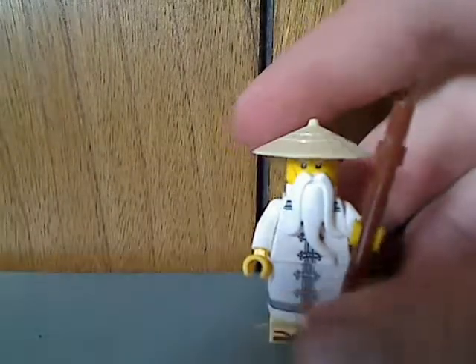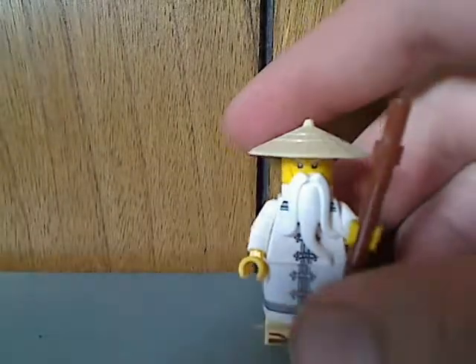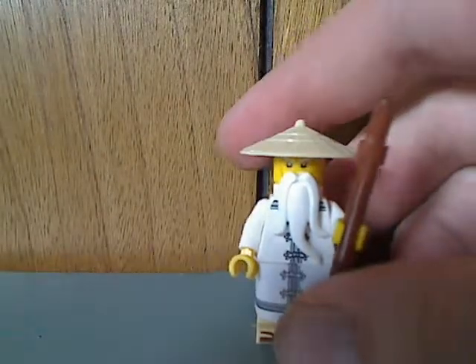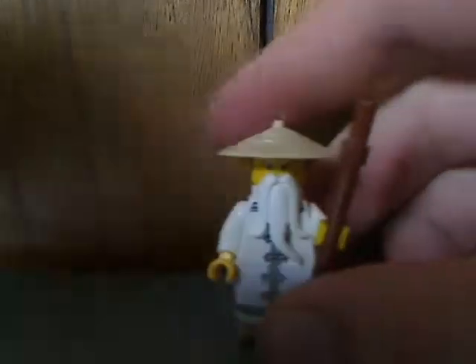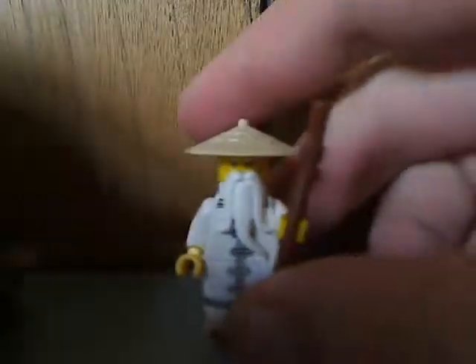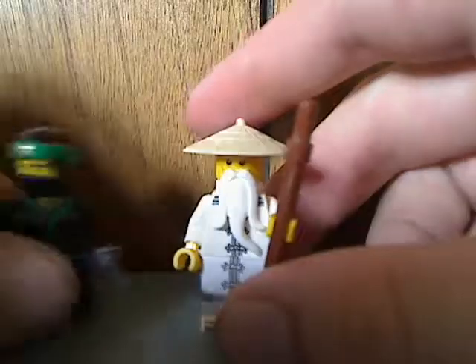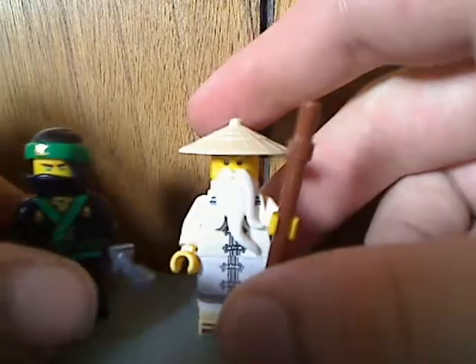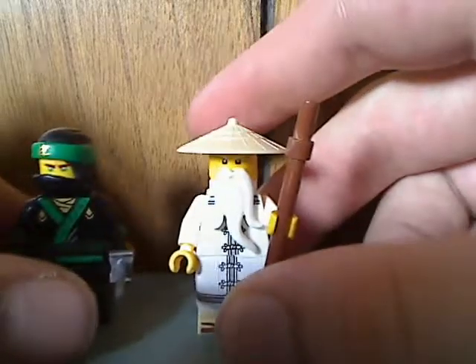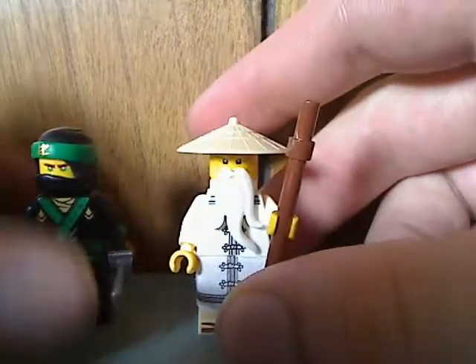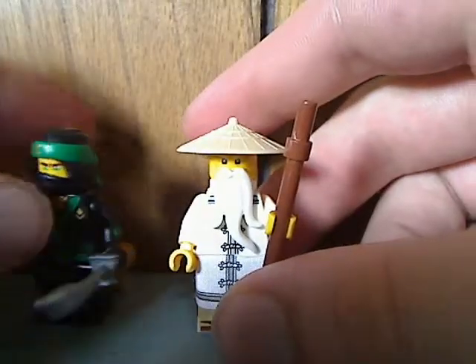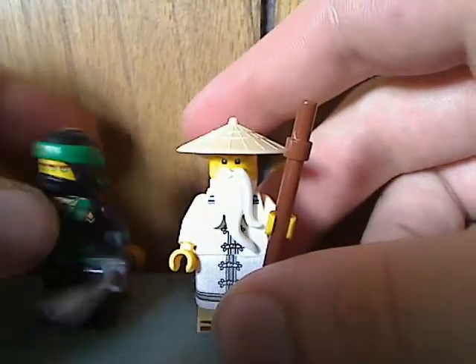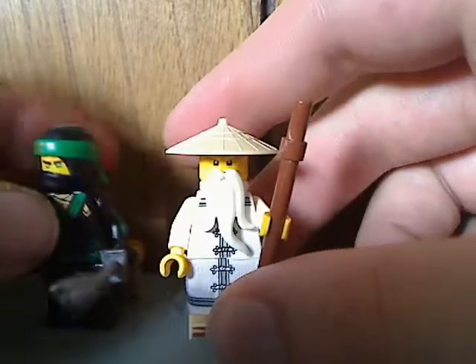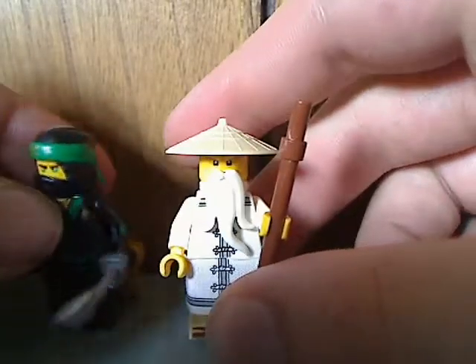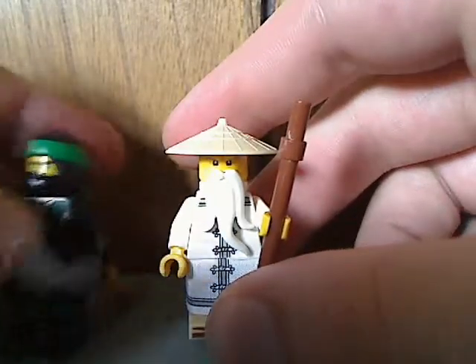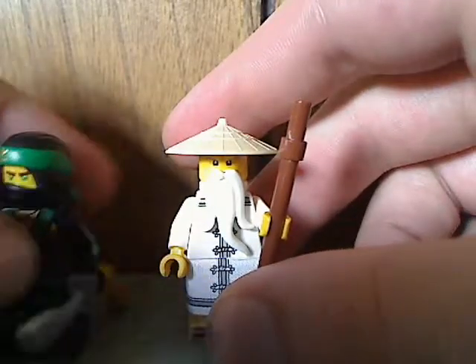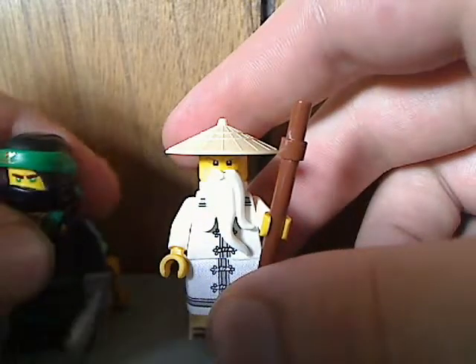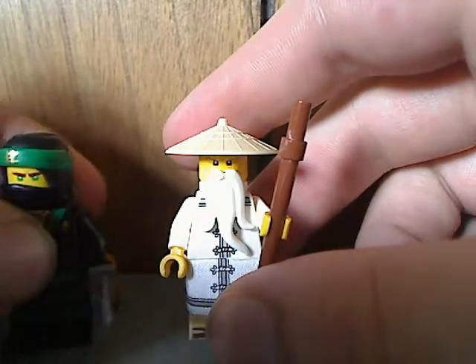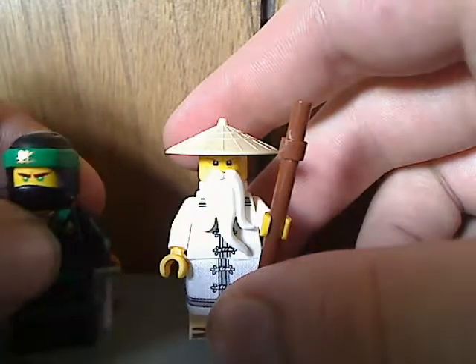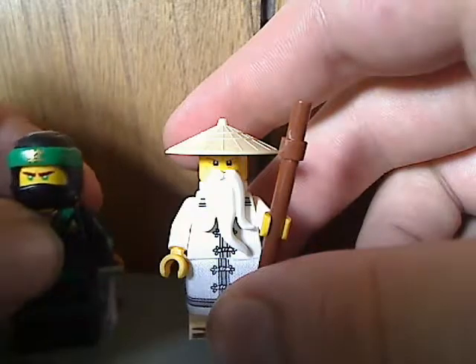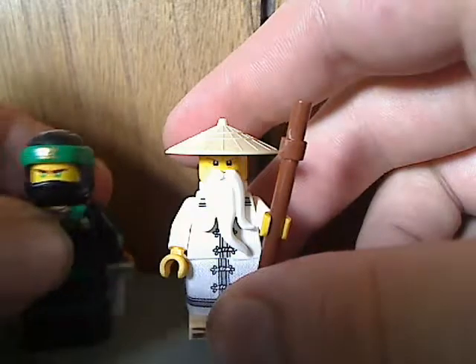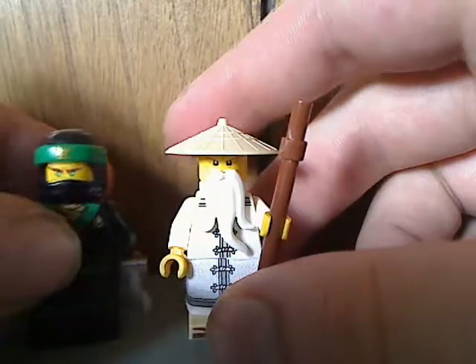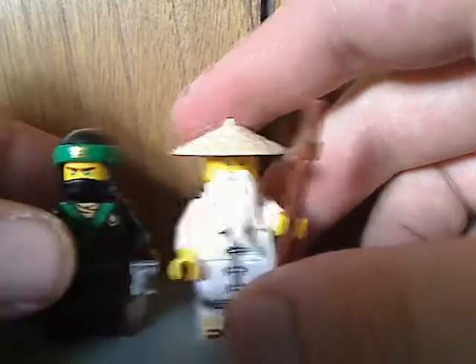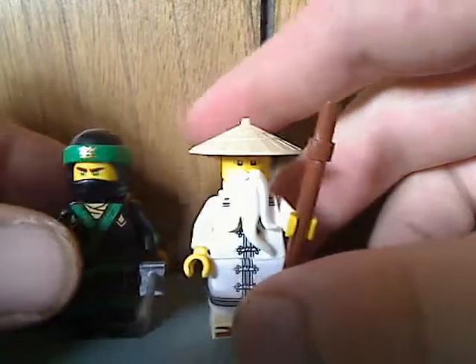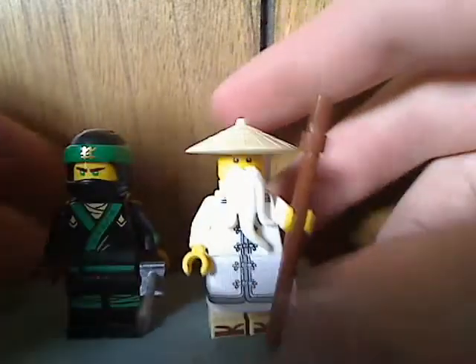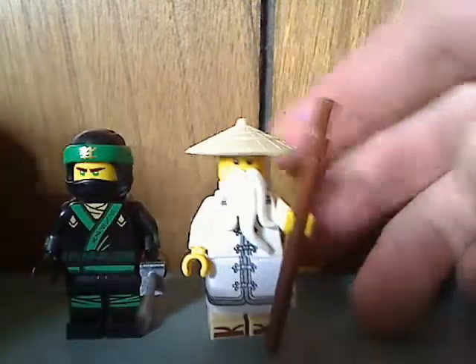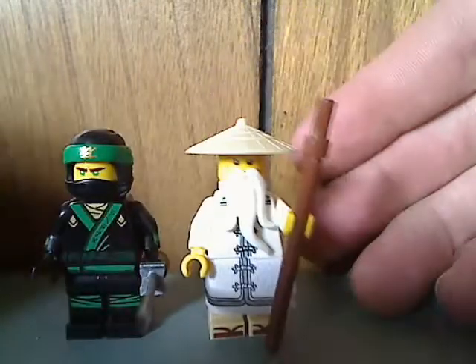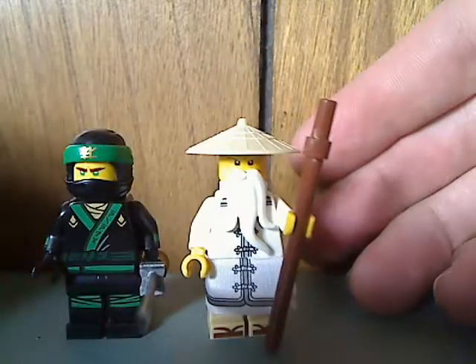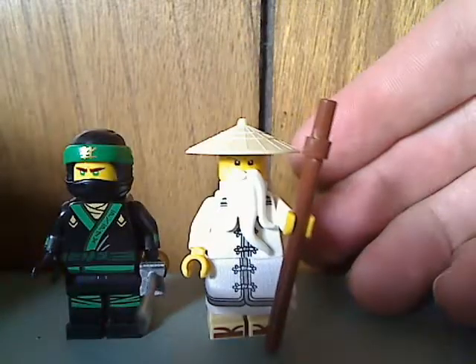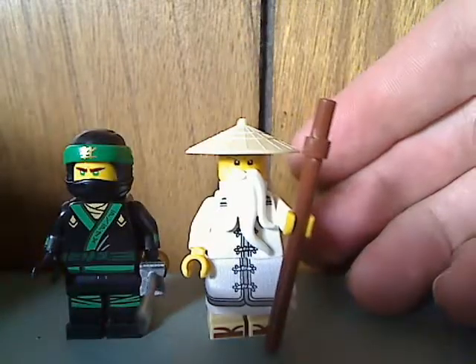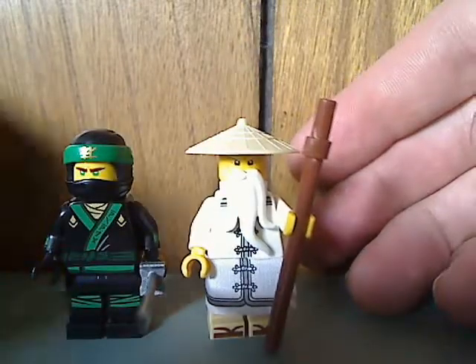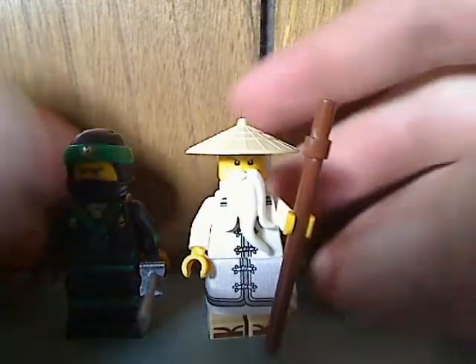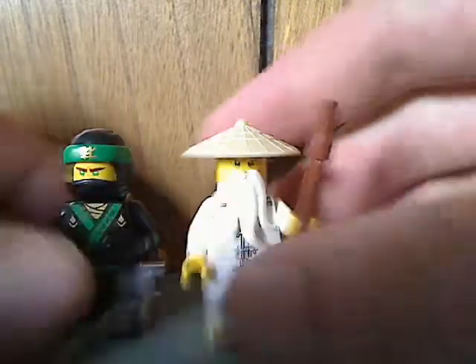And there he is from the back with no double-sided face of course. And as far as Lloyd and Wu go, the brick-heads of them are set to be appearing pretty soon.